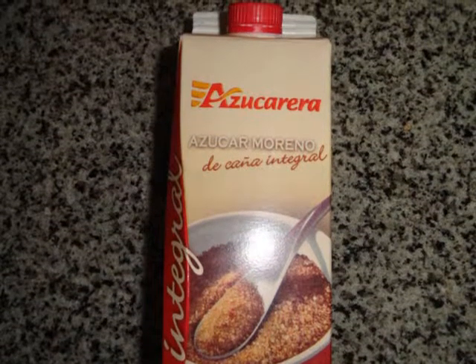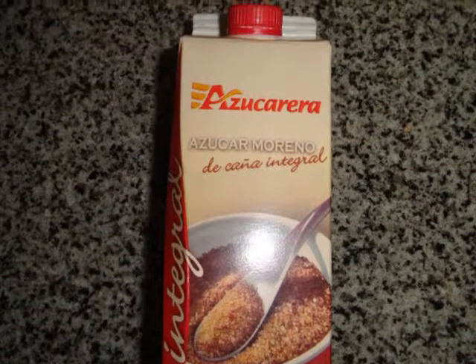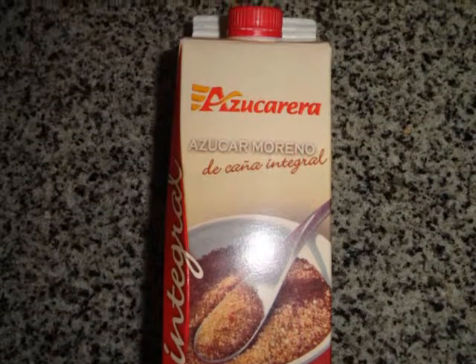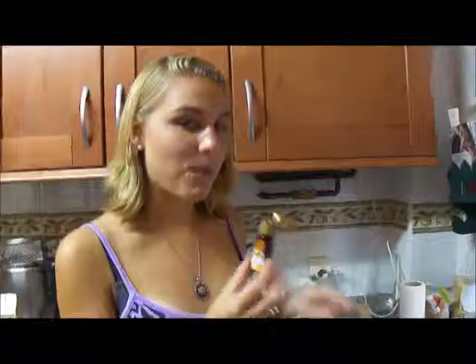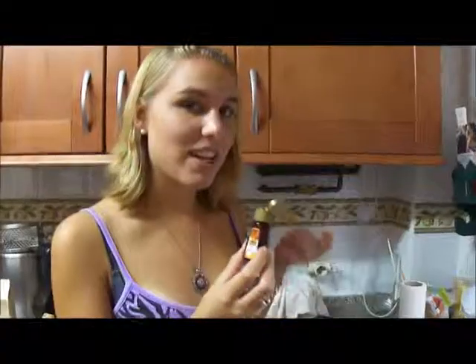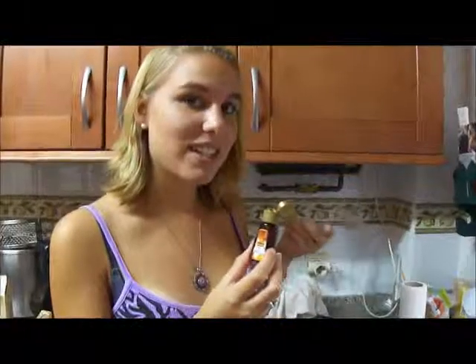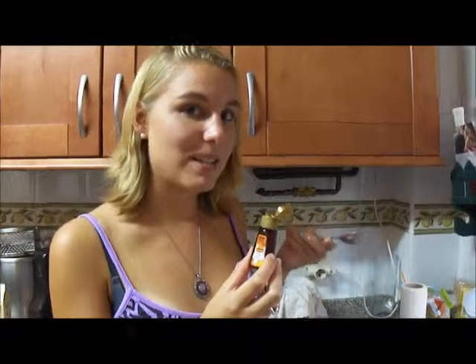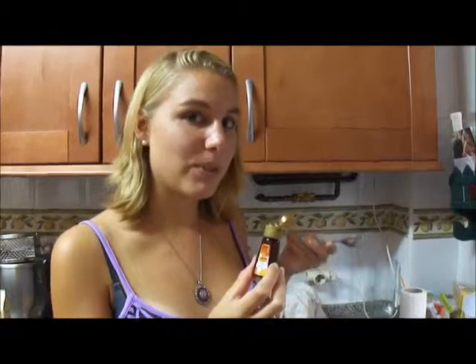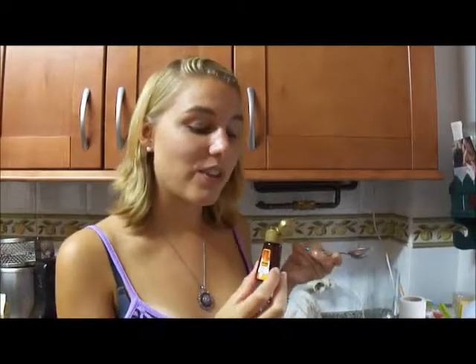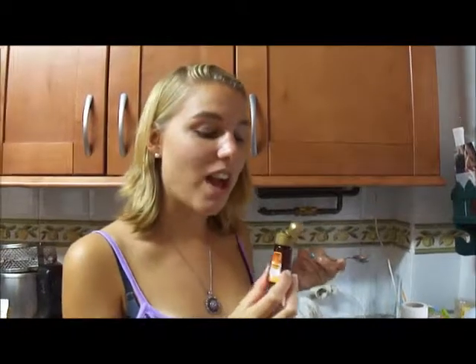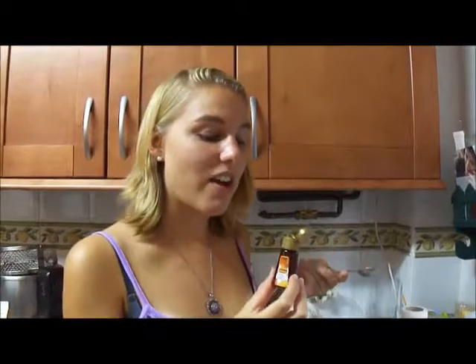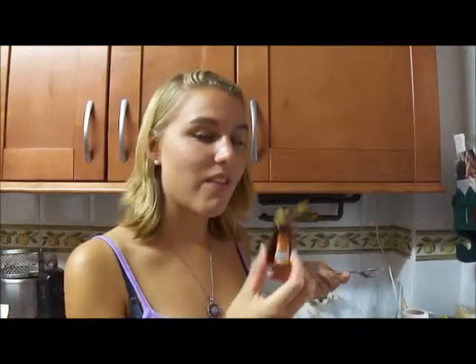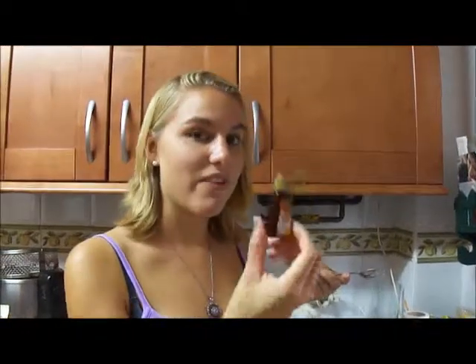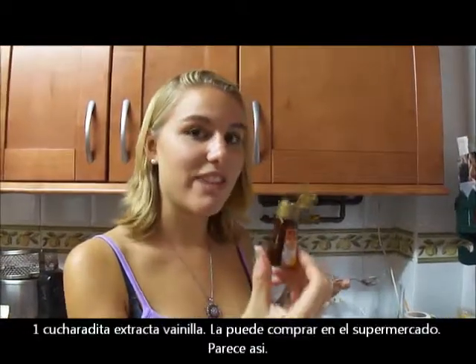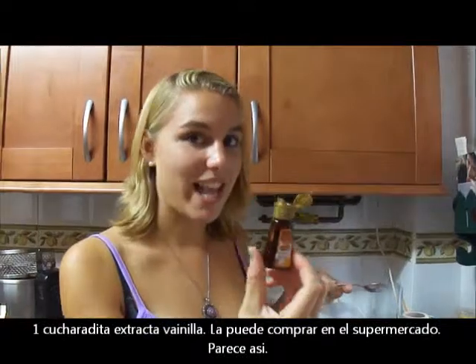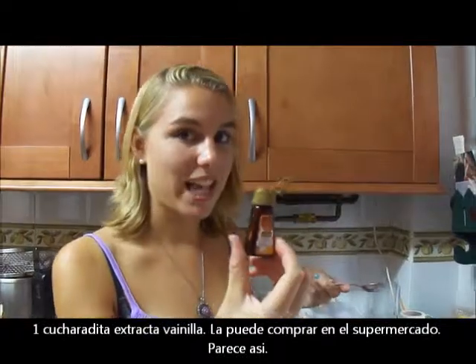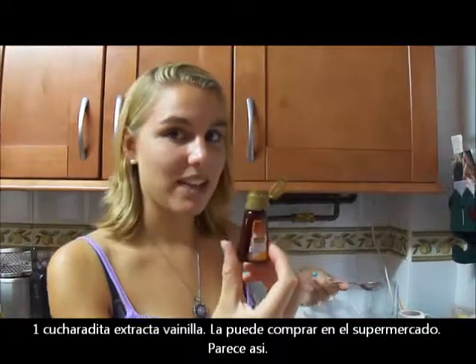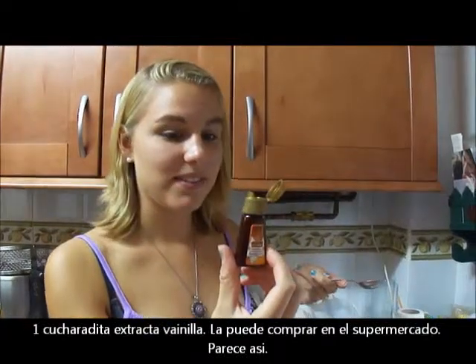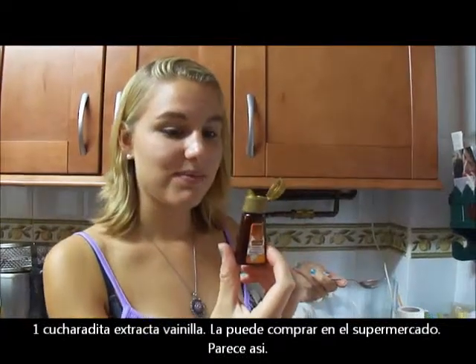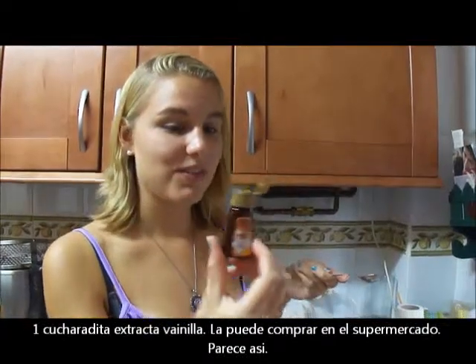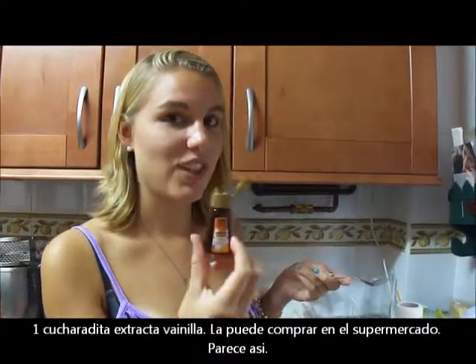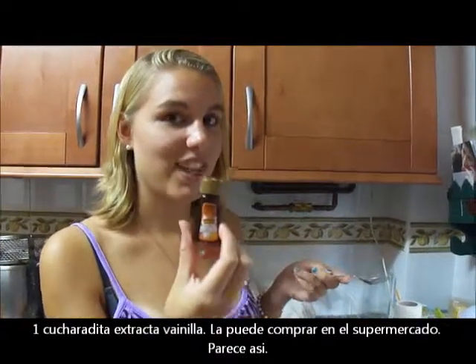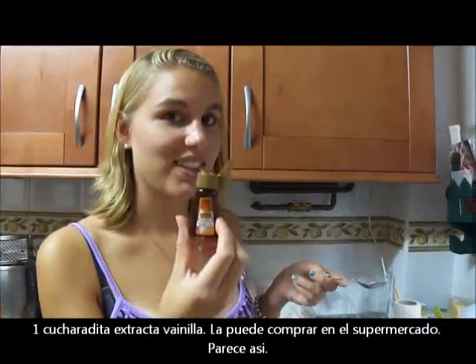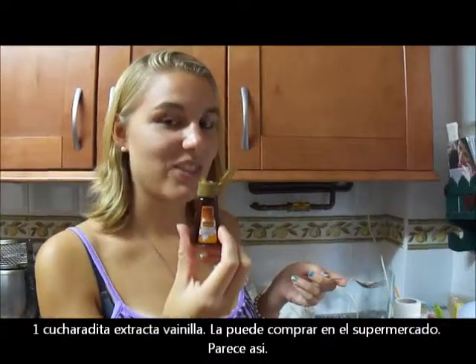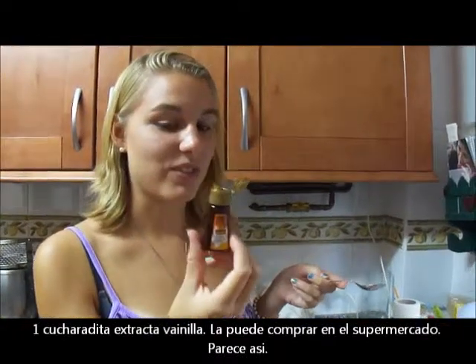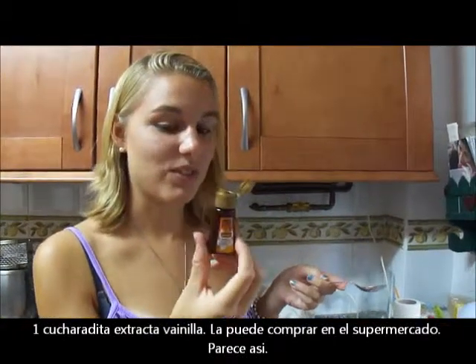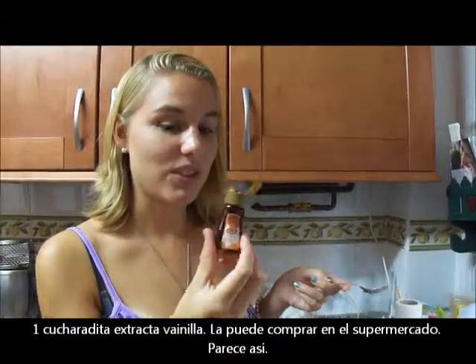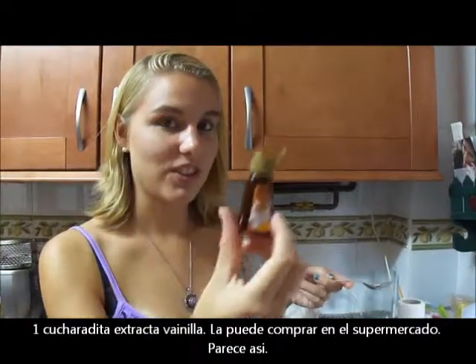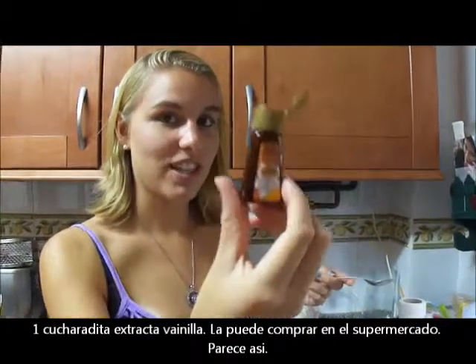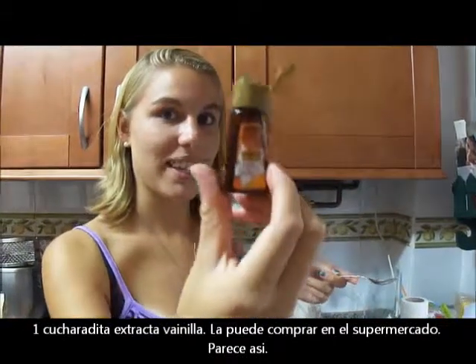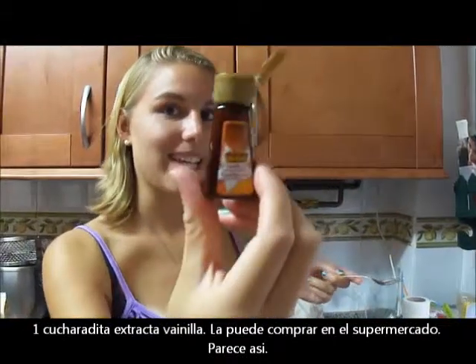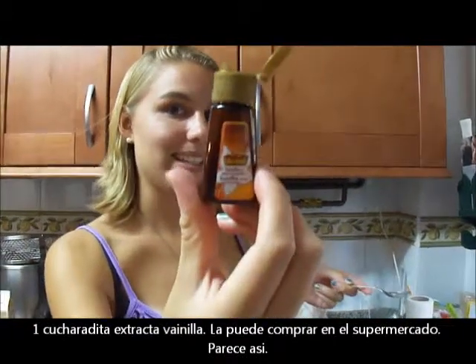One teaspoon of vanilla. You can get this in the food store. It looks like this.